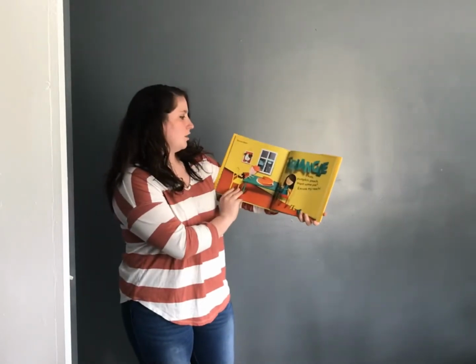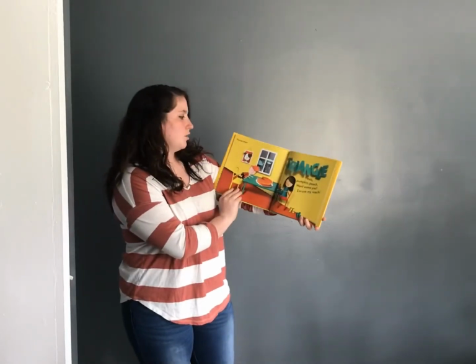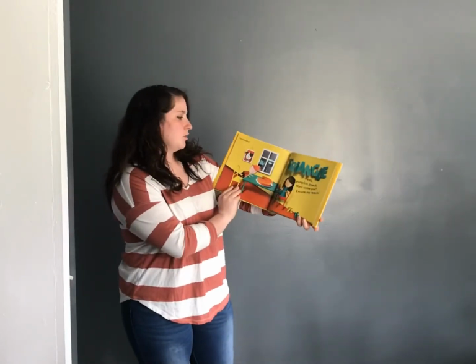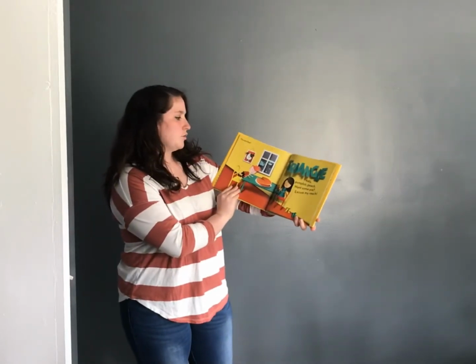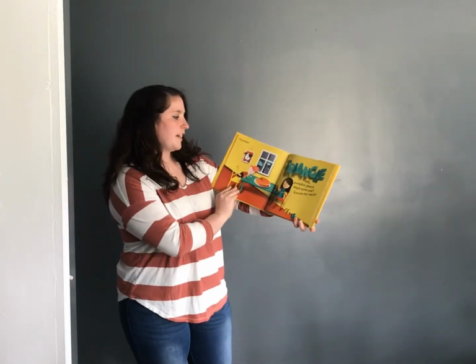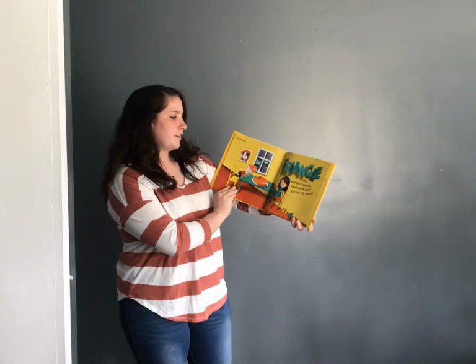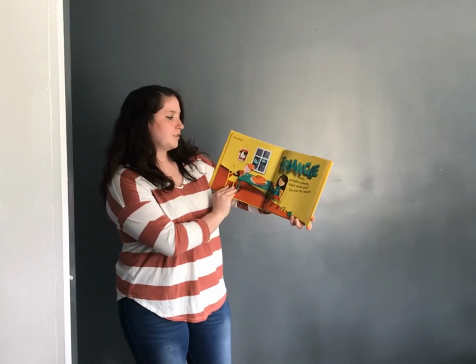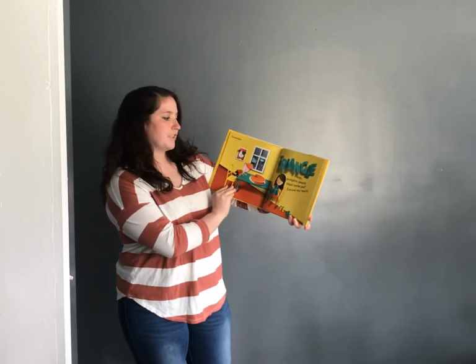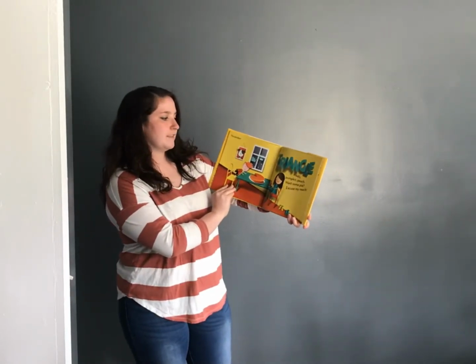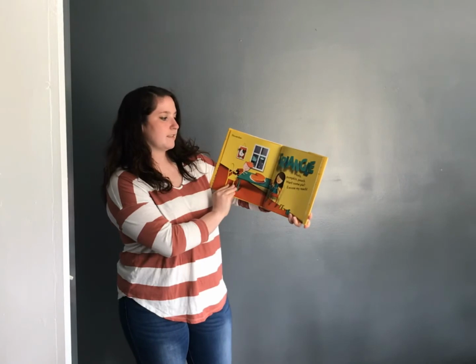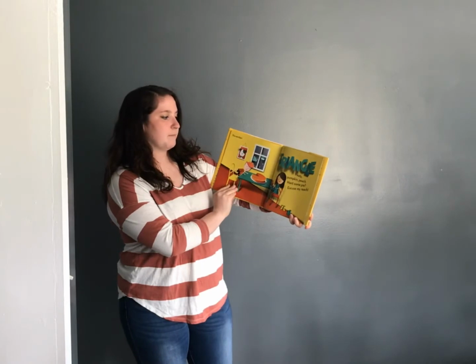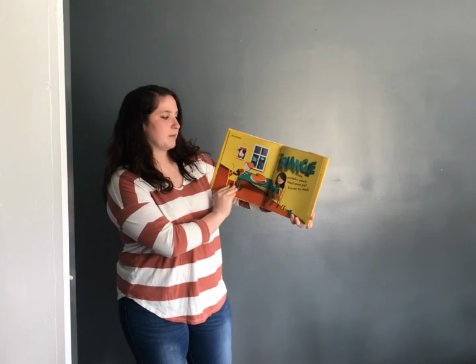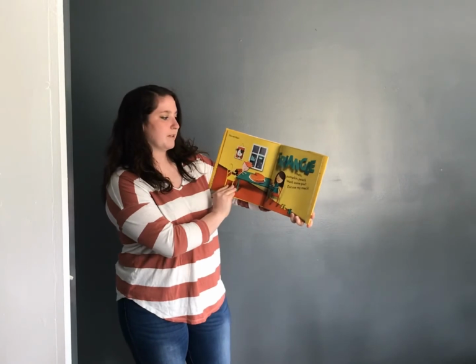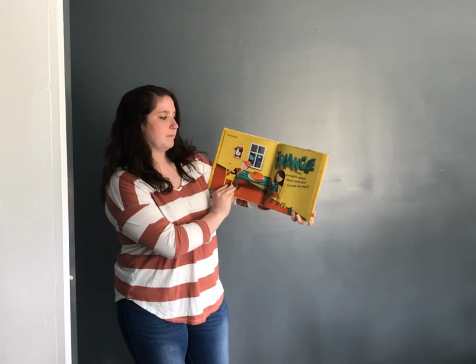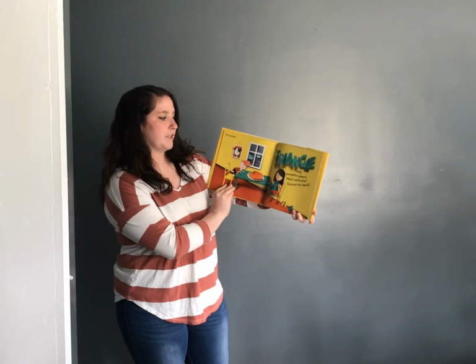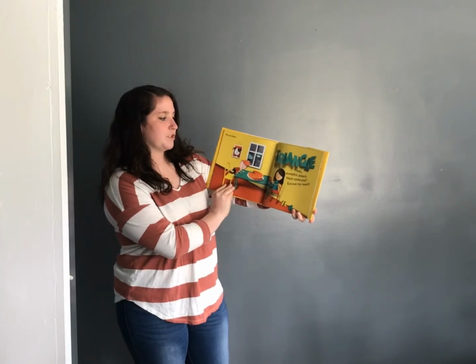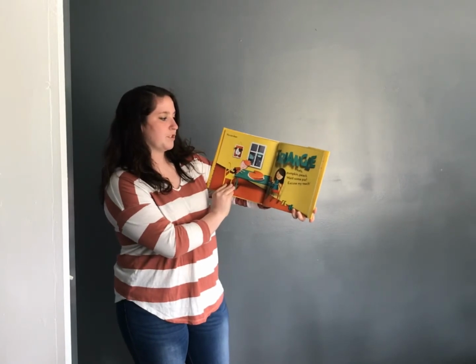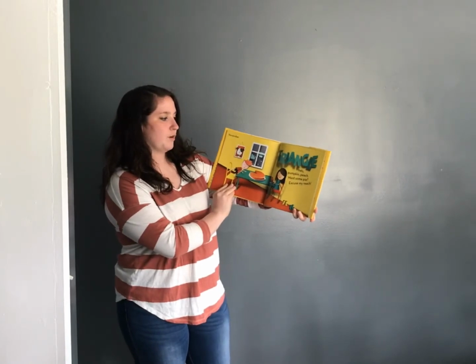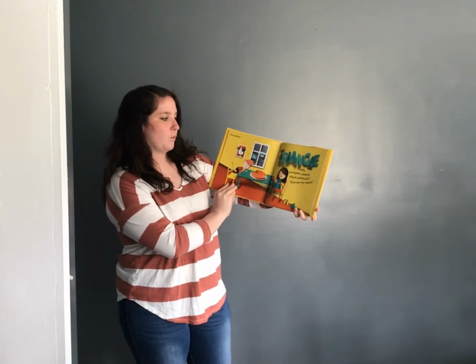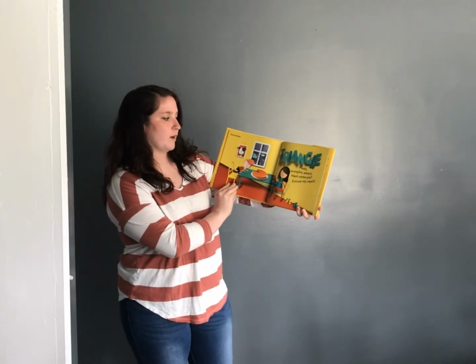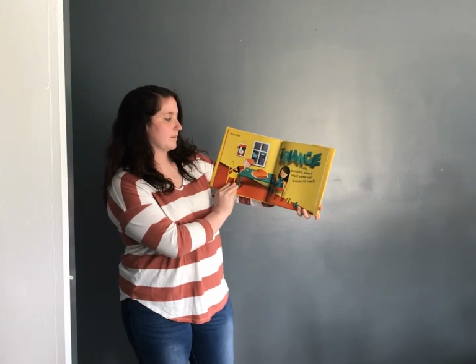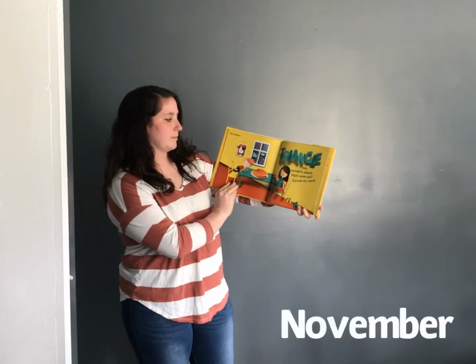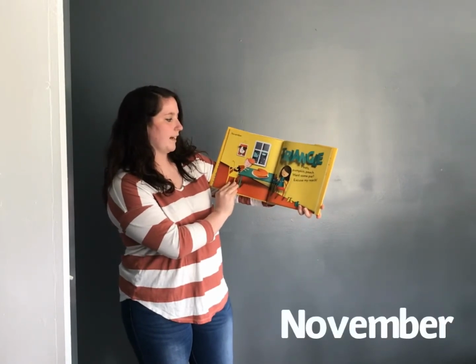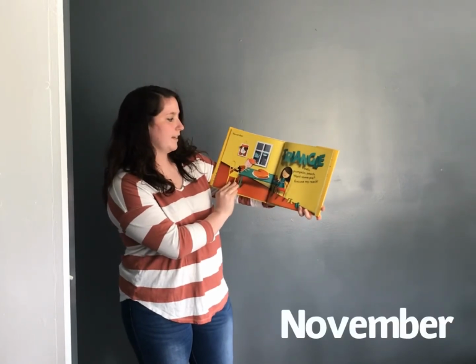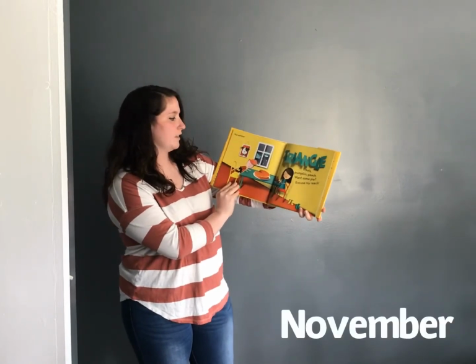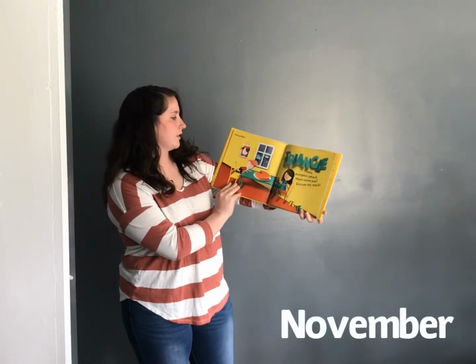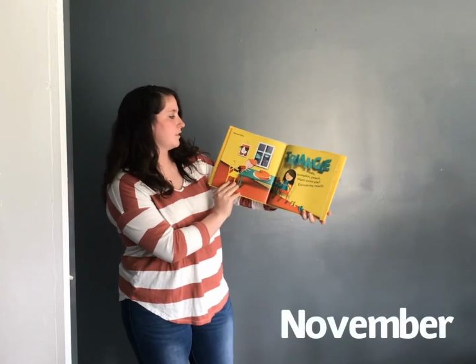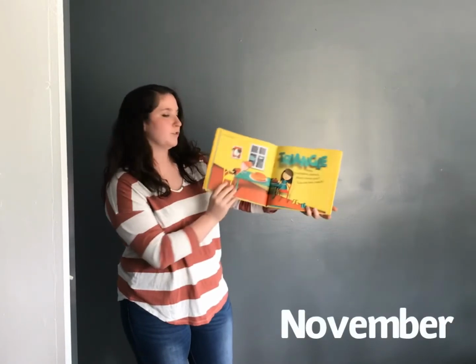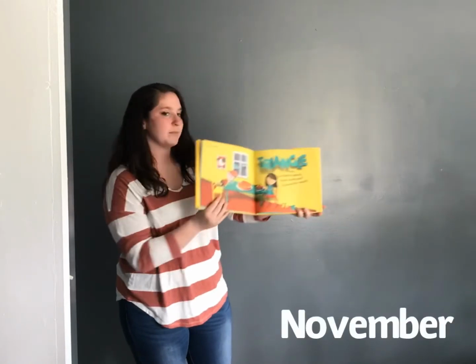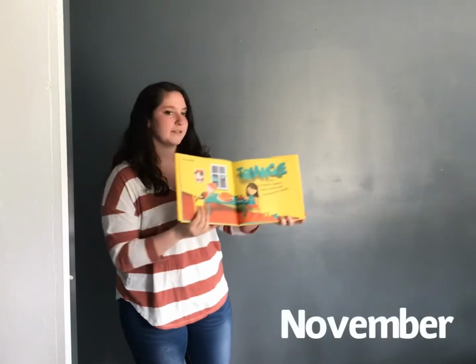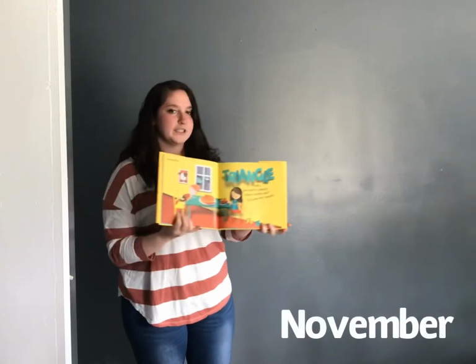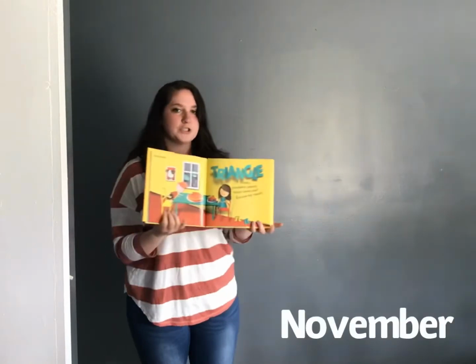November. Triangle treats, pumpkin peach. Want some pie? Excuse my reach.